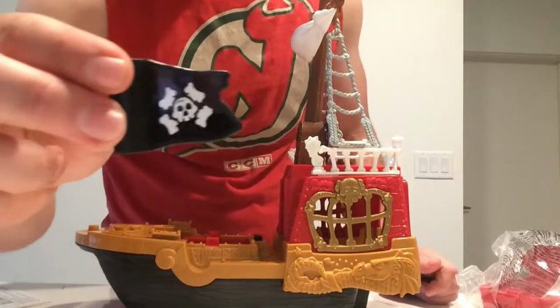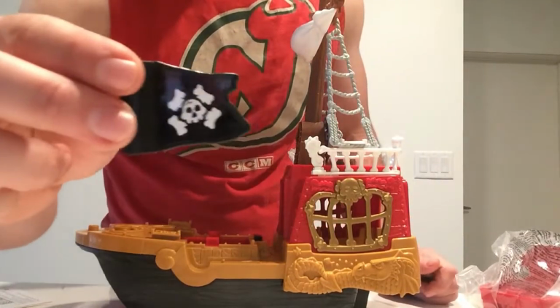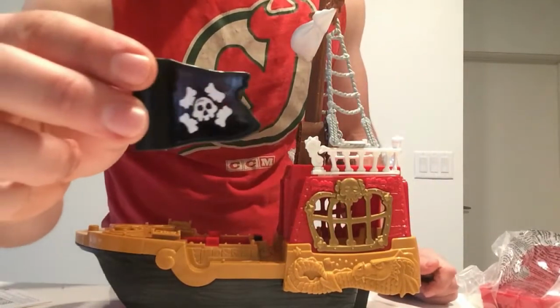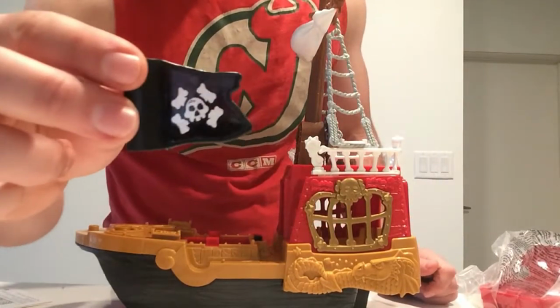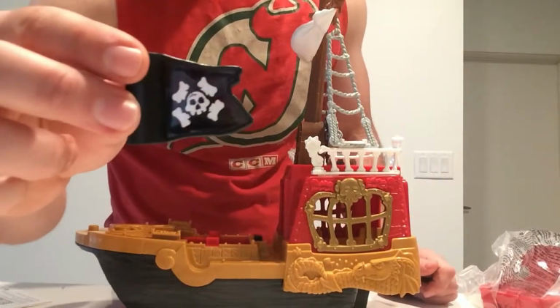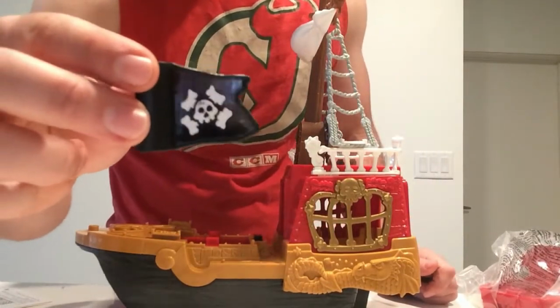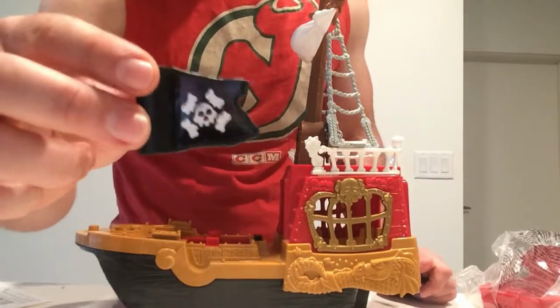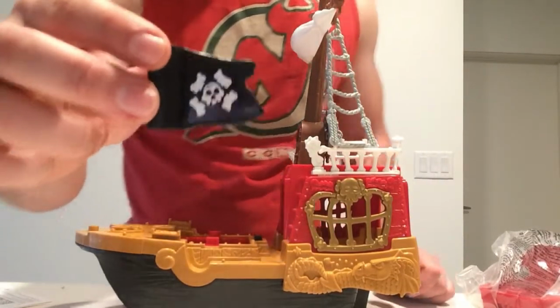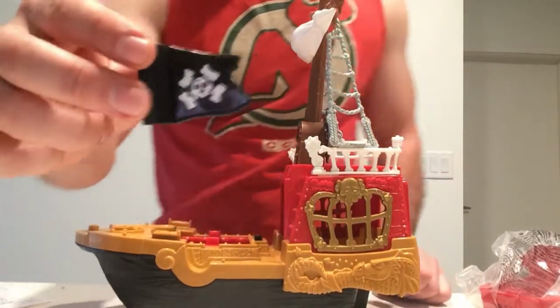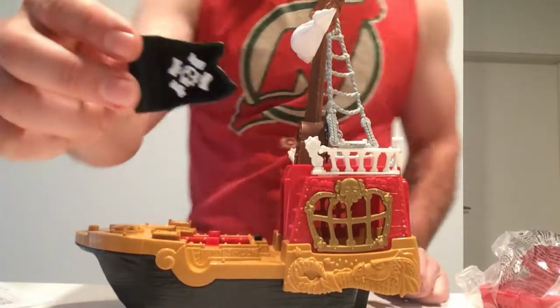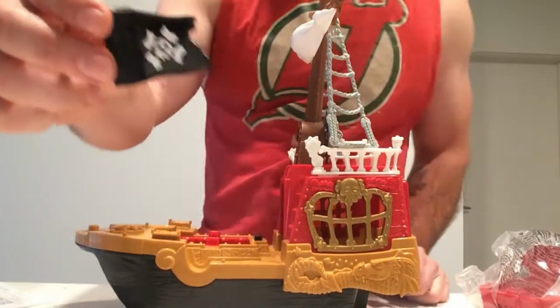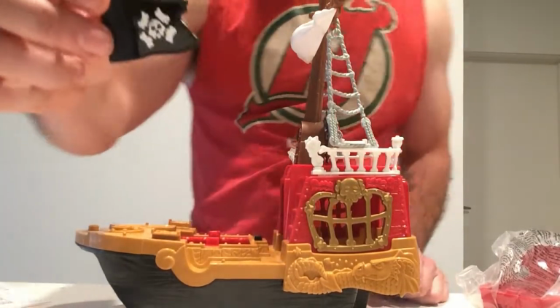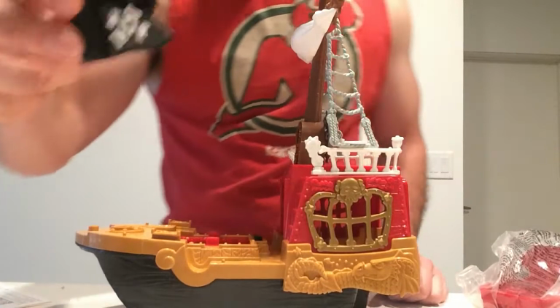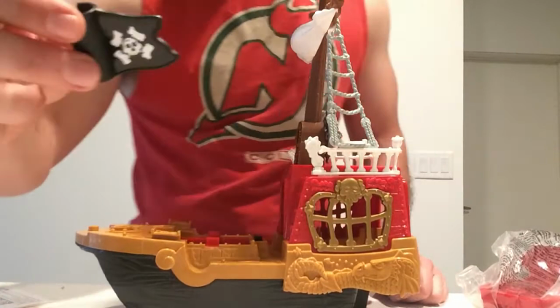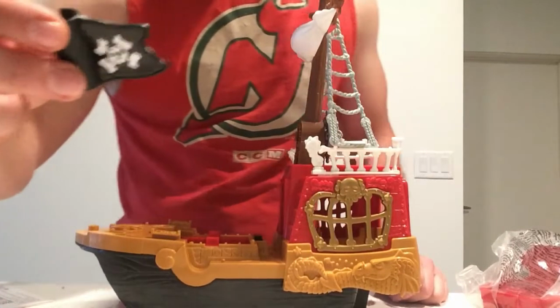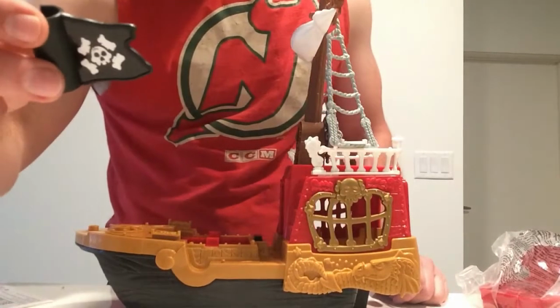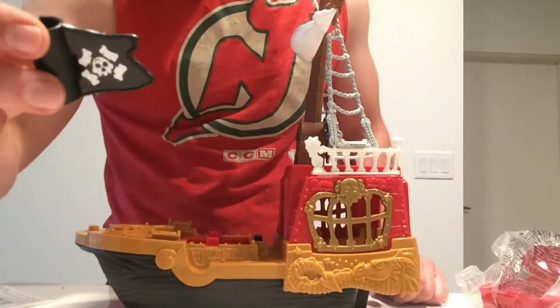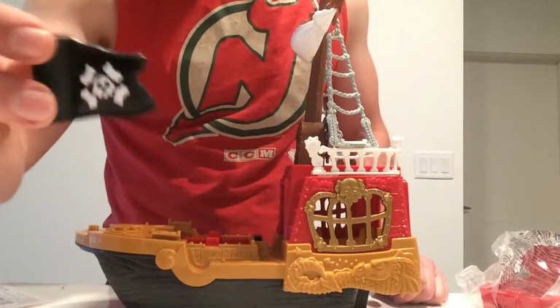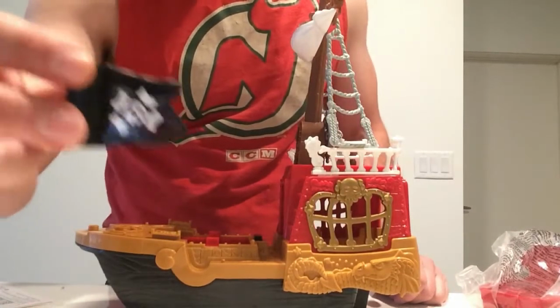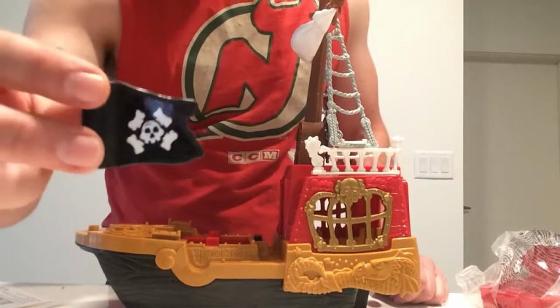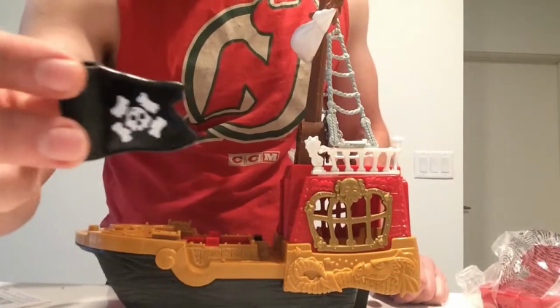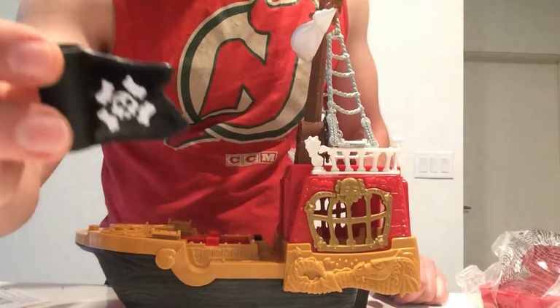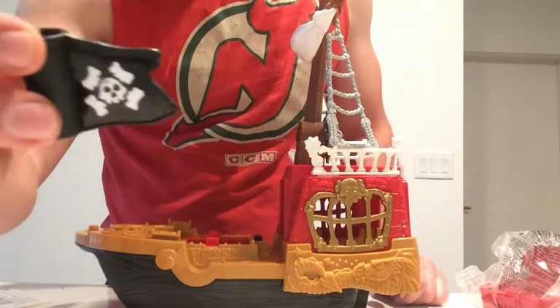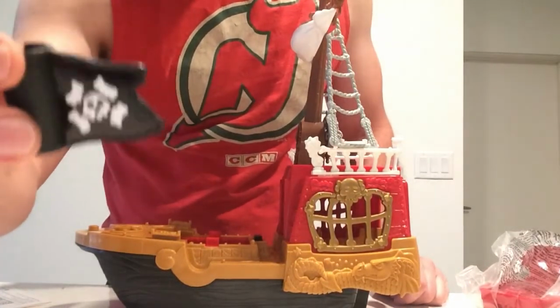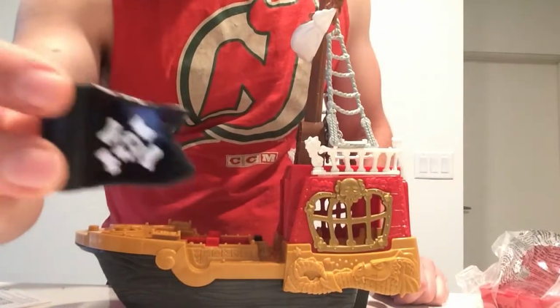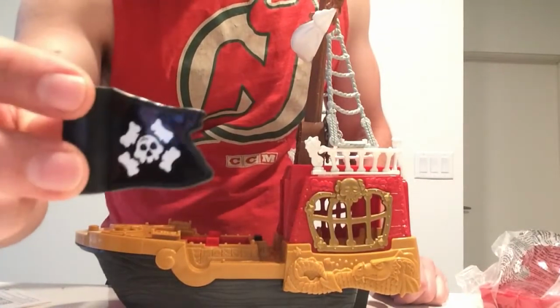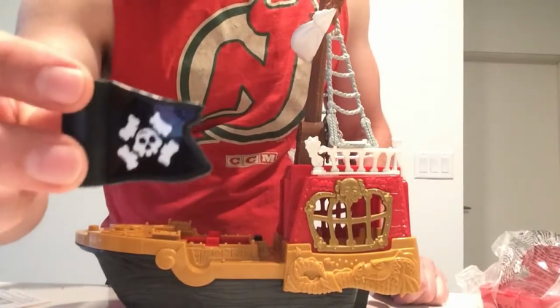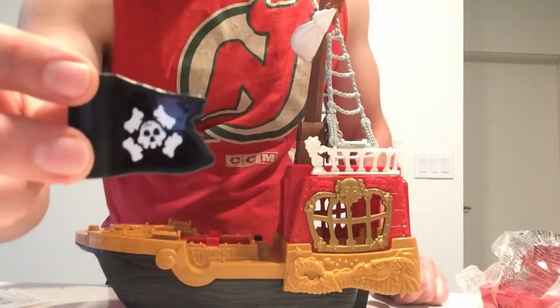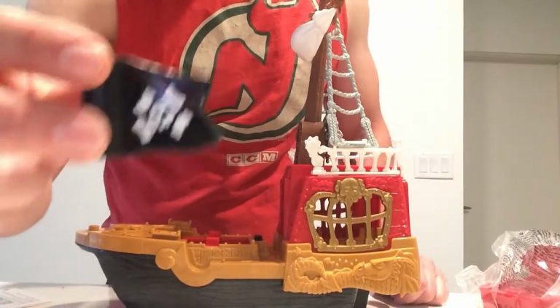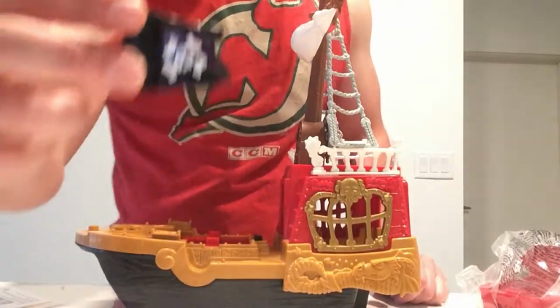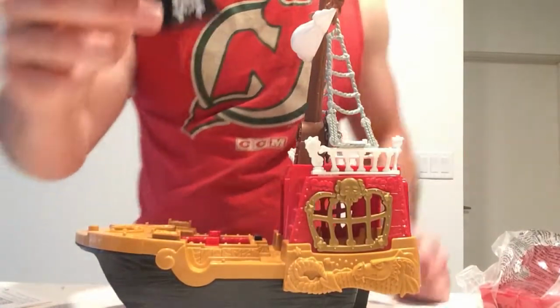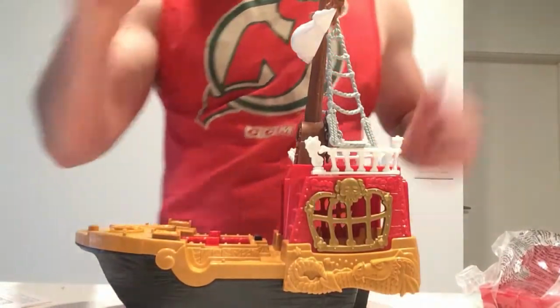This is our flag that we get with the ship. It's your classic skull and crossbones.